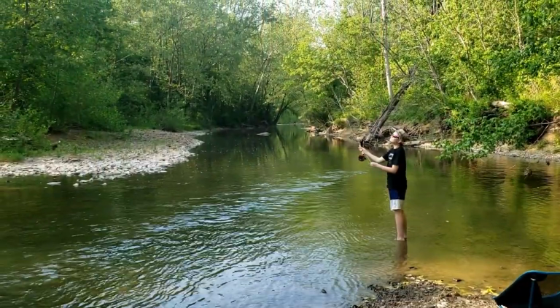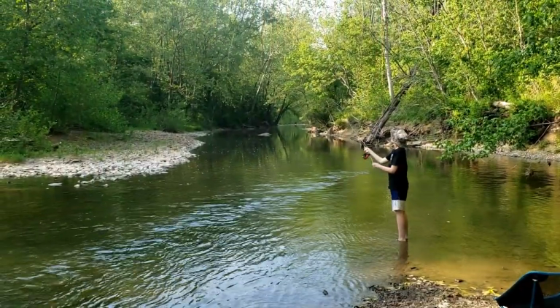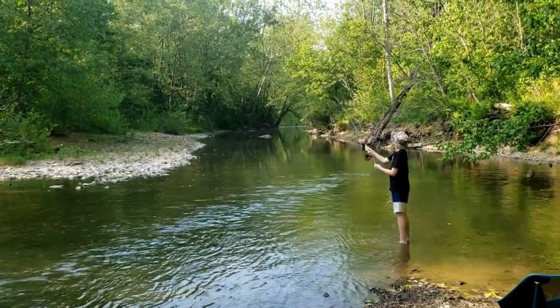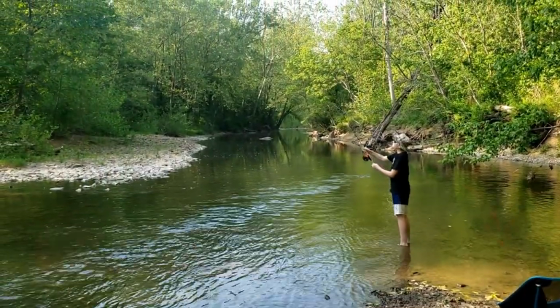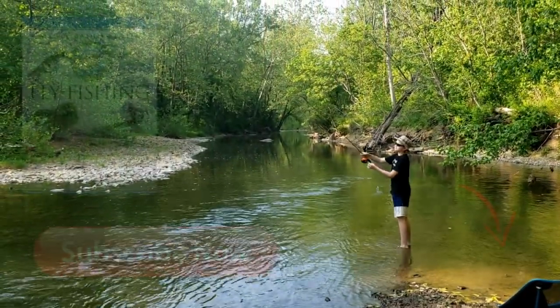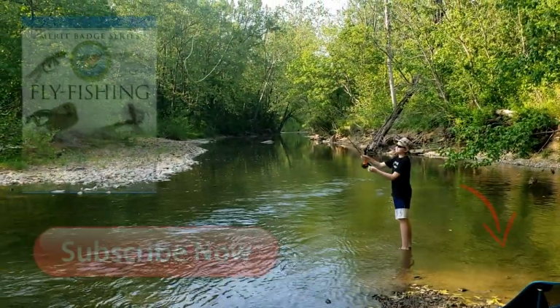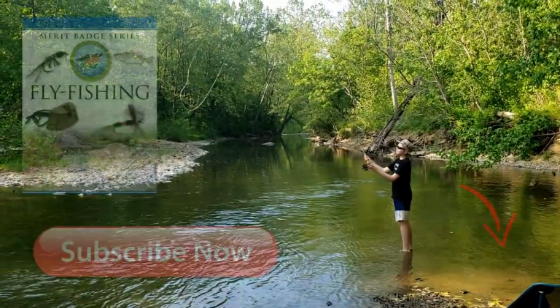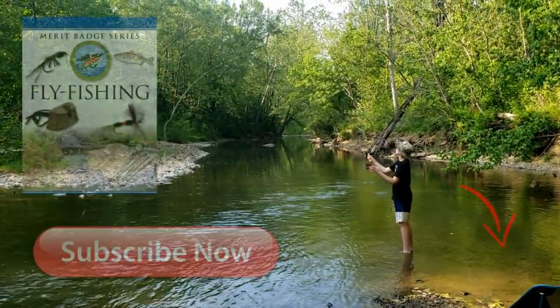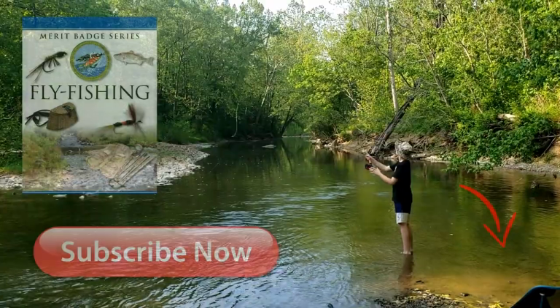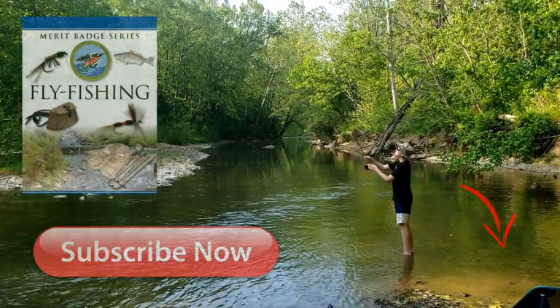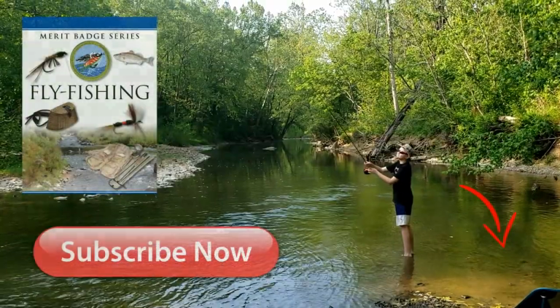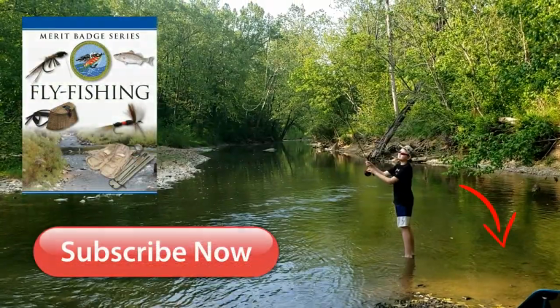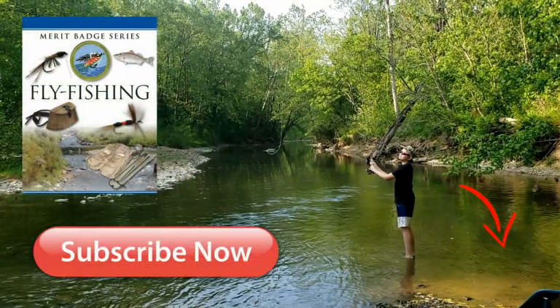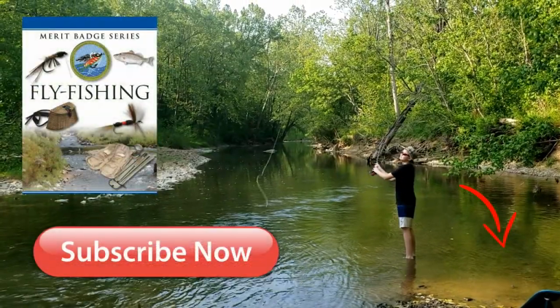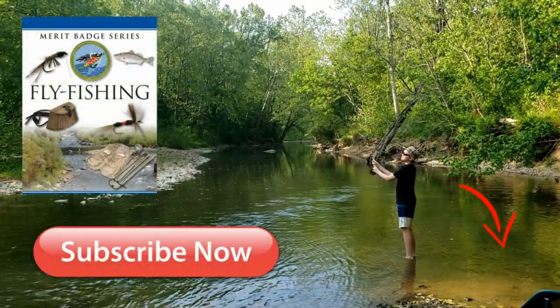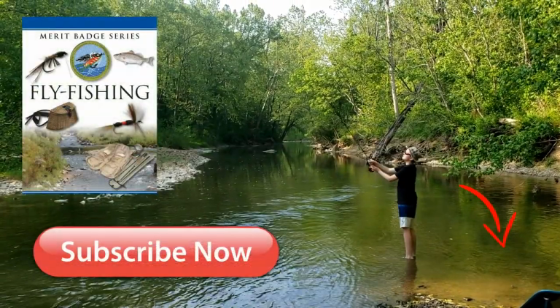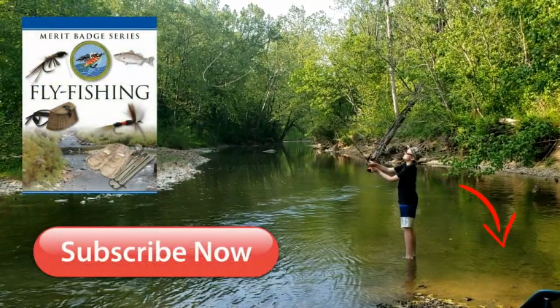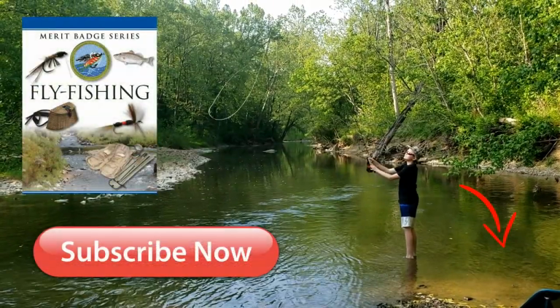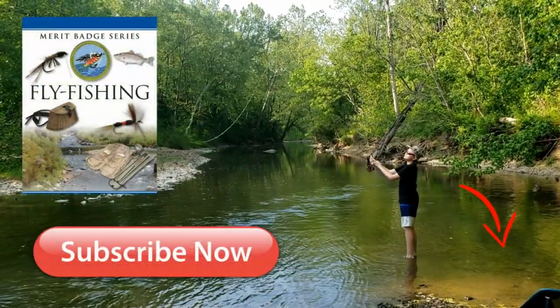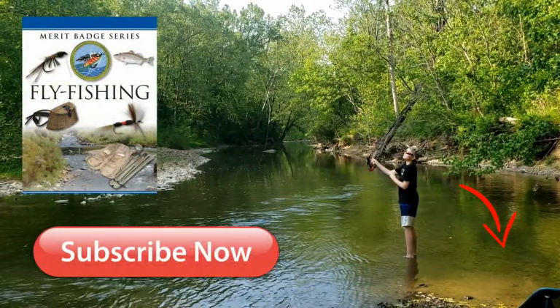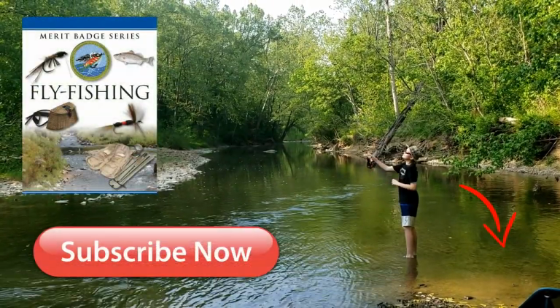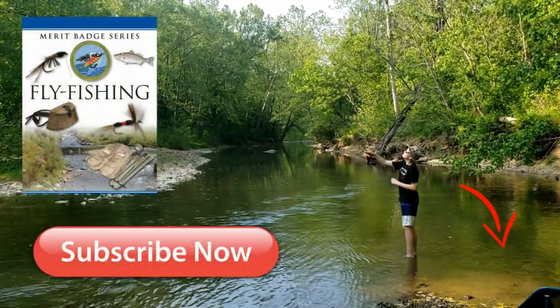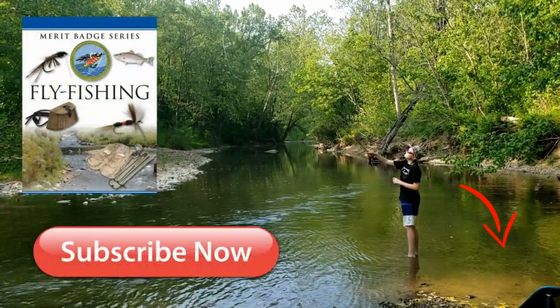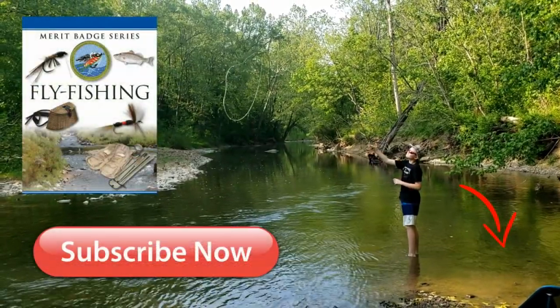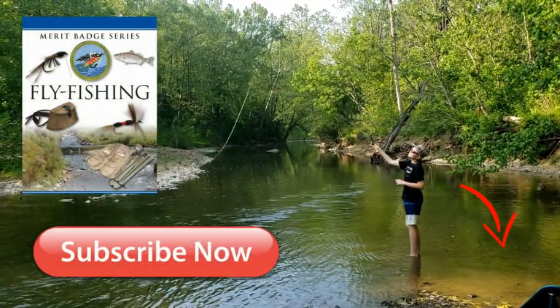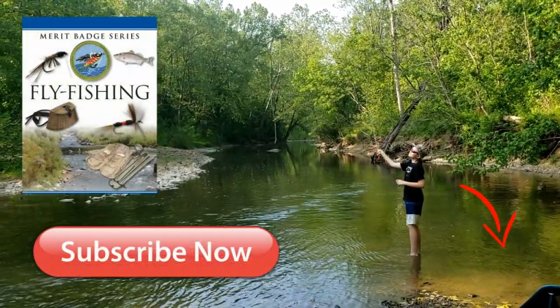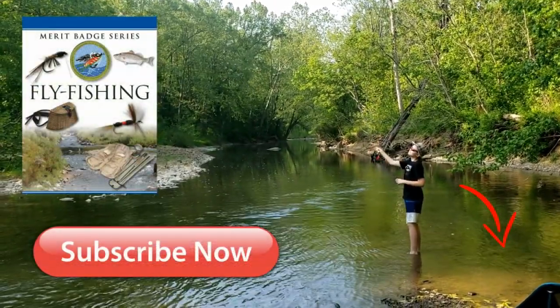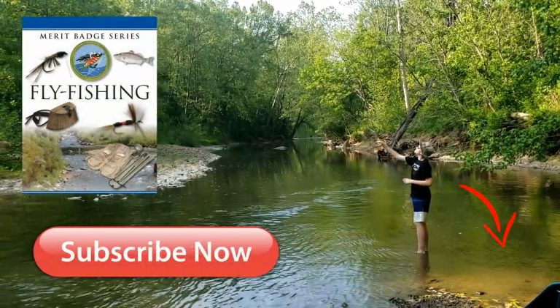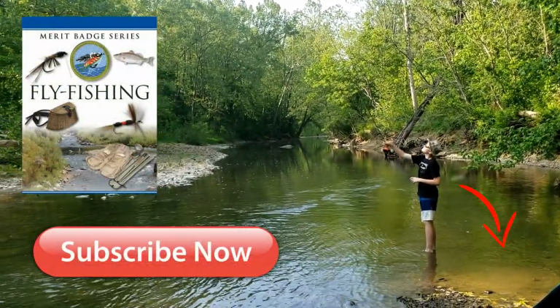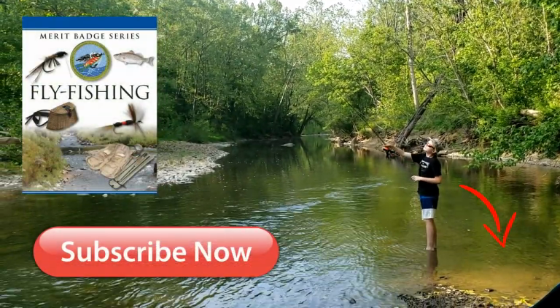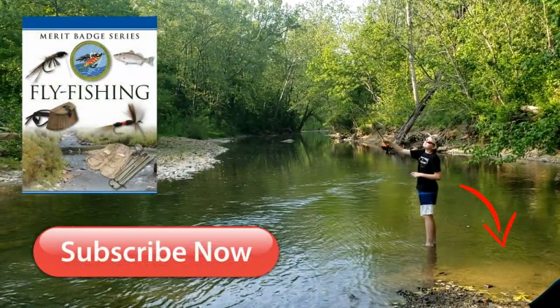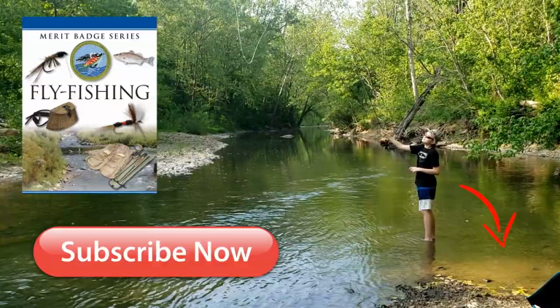So guys, this is about the end of this video. Hopefully you enjoyed. Please like, subscribe, and share. I will see you all in the next video. Bye!